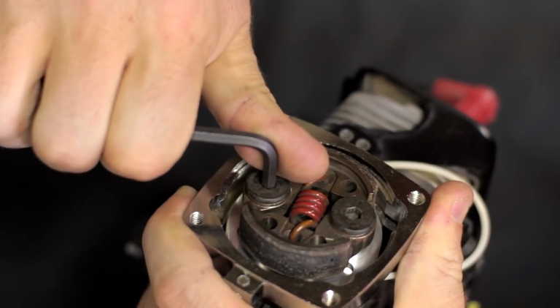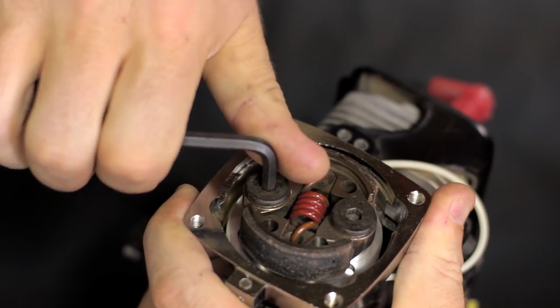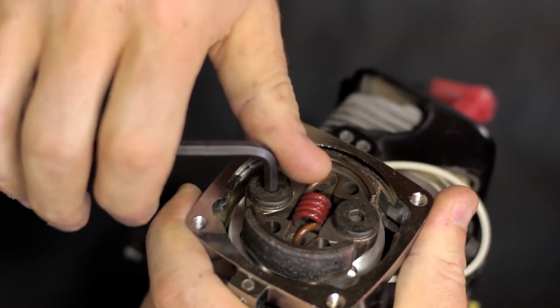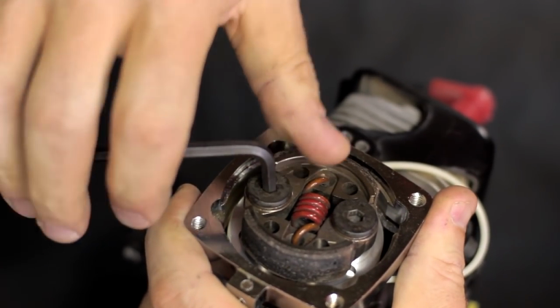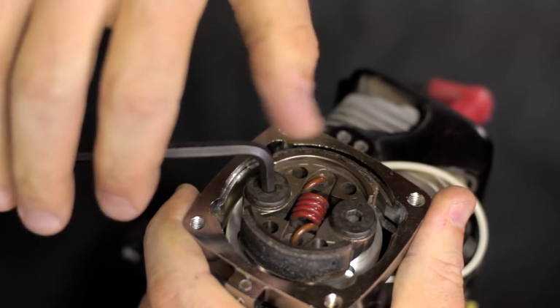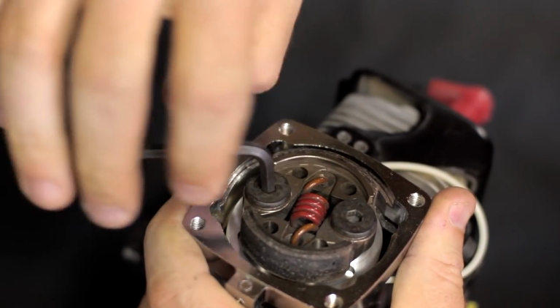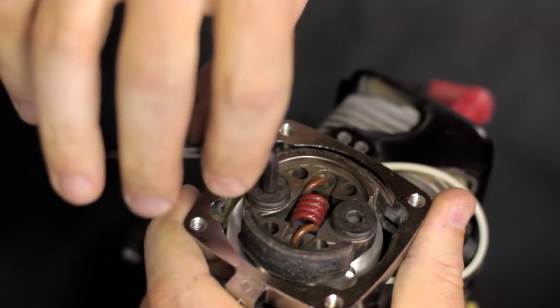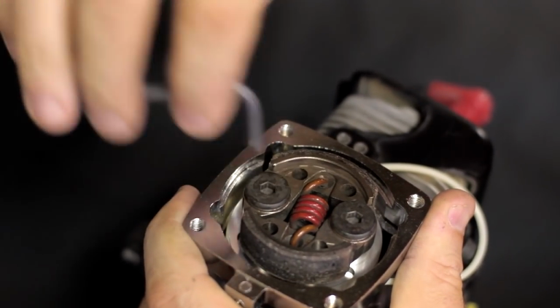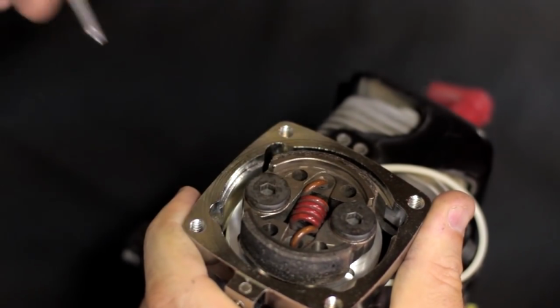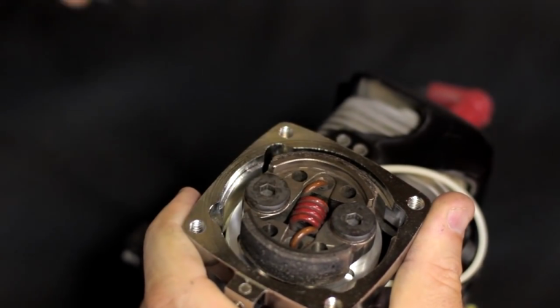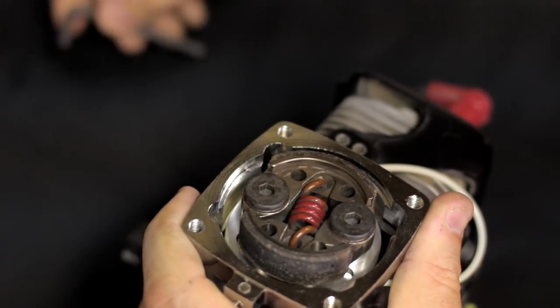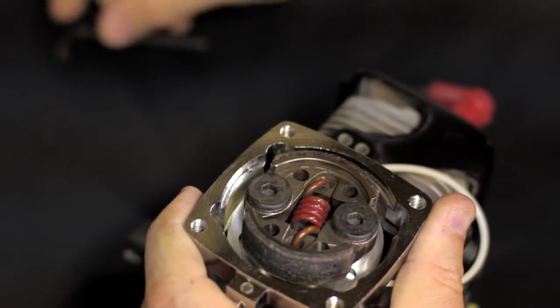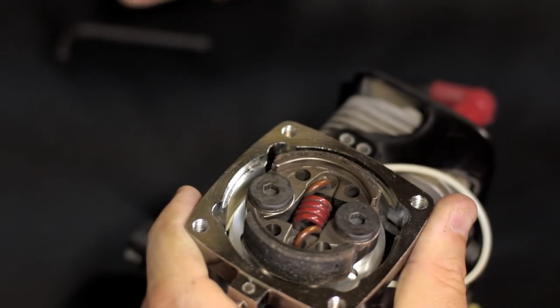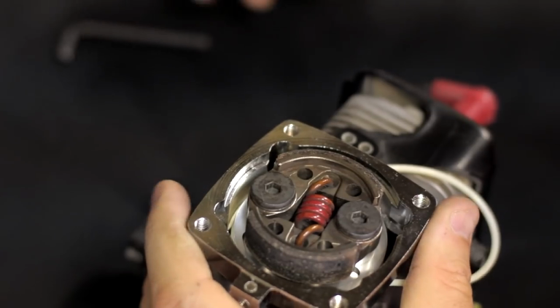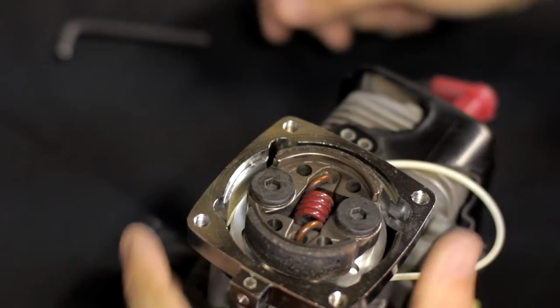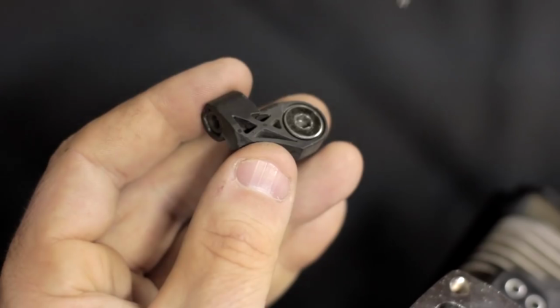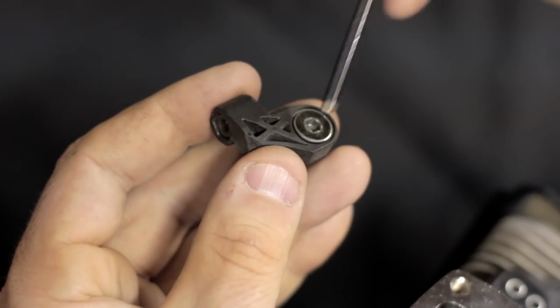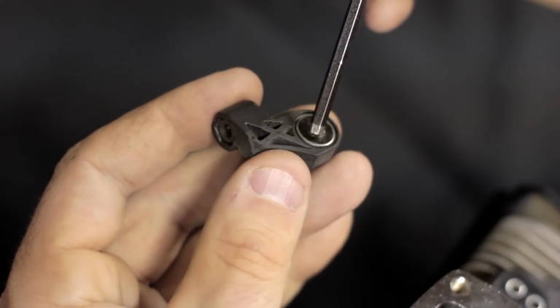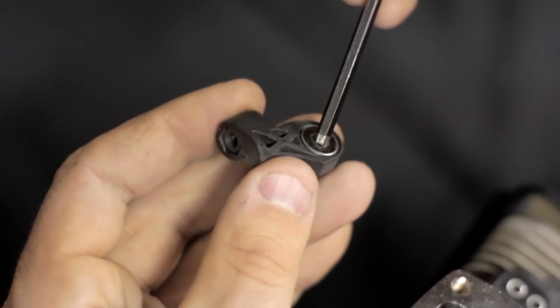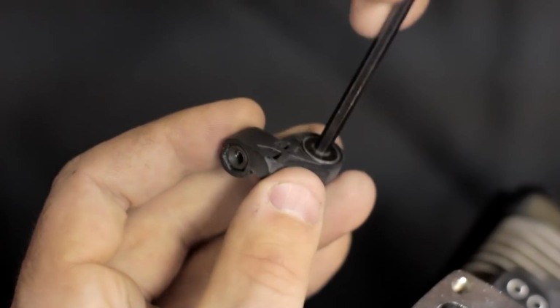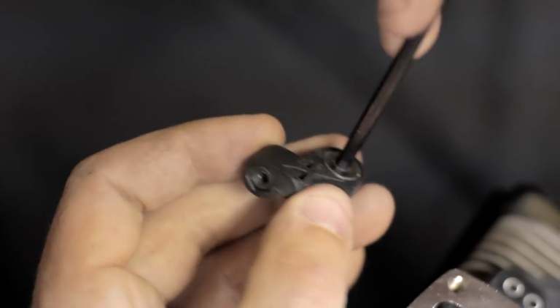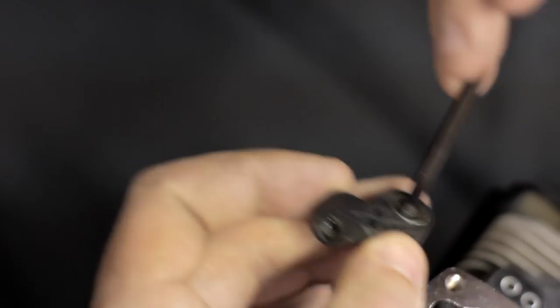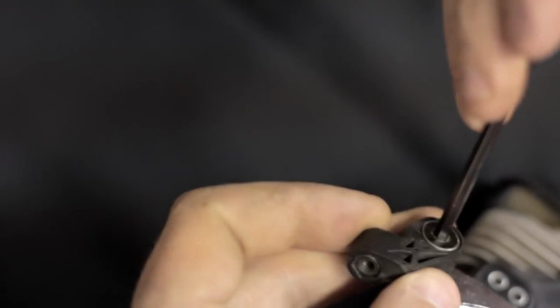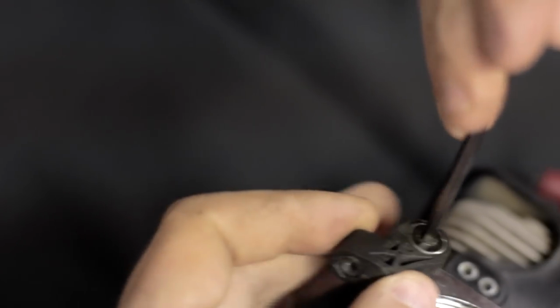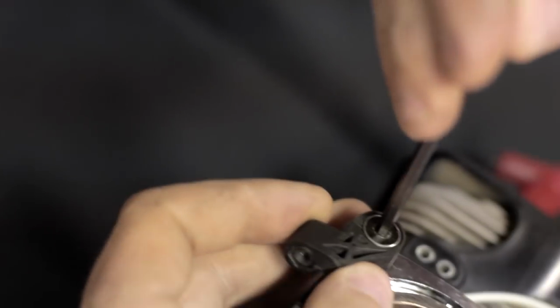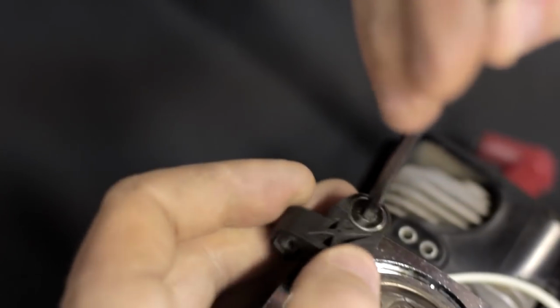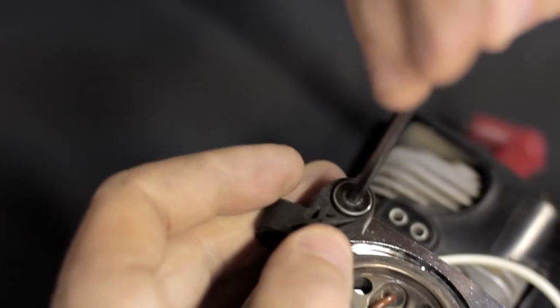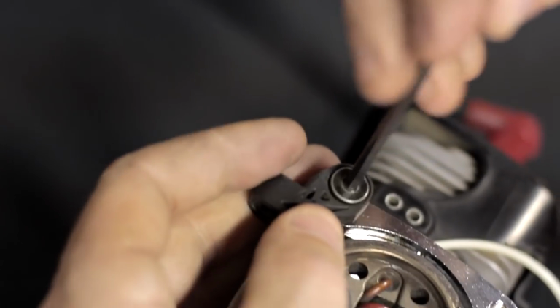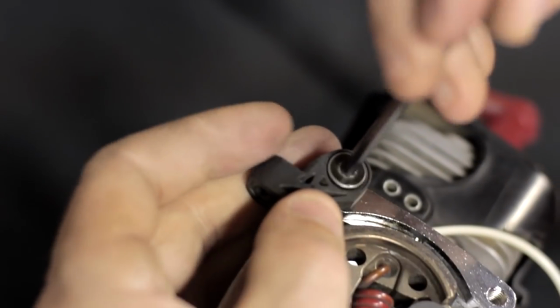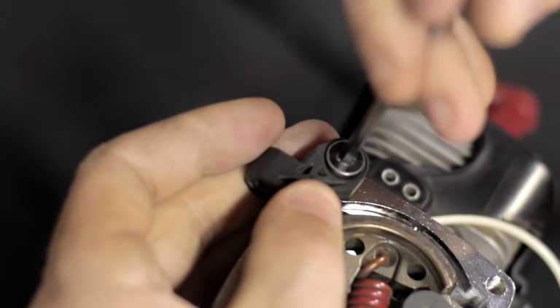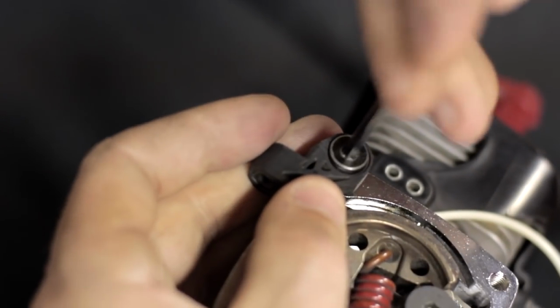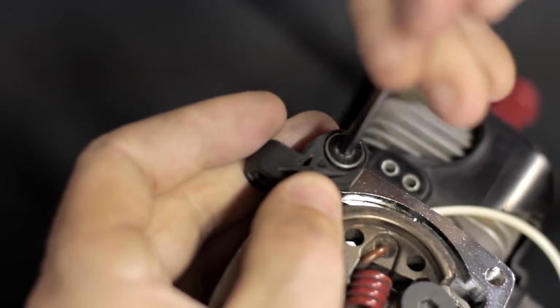Next you want to reinstall the clutch. Next you want to reinstall the engine chassis mount.